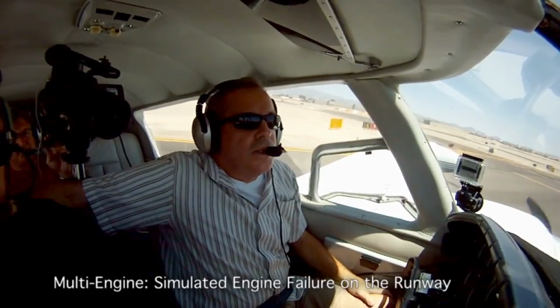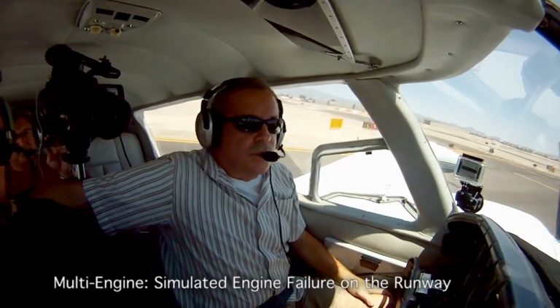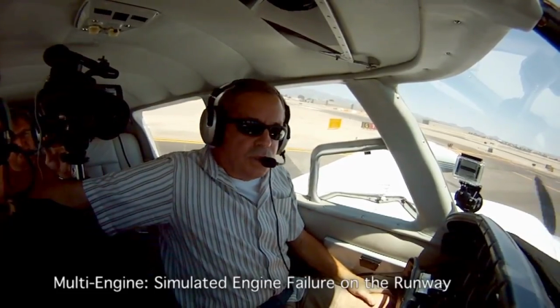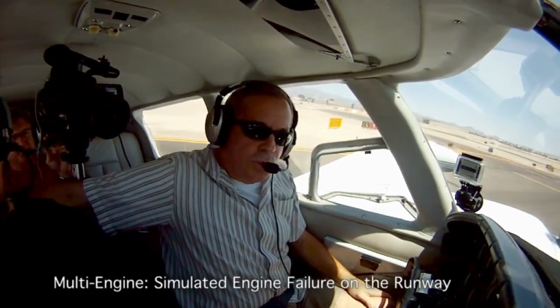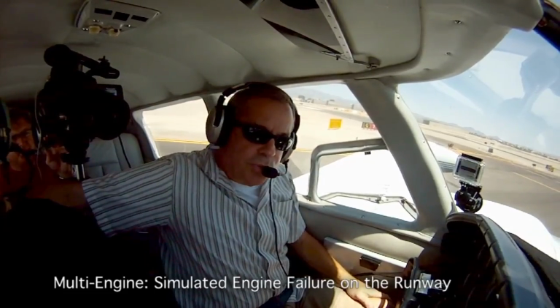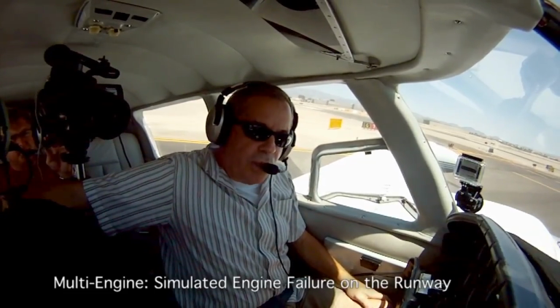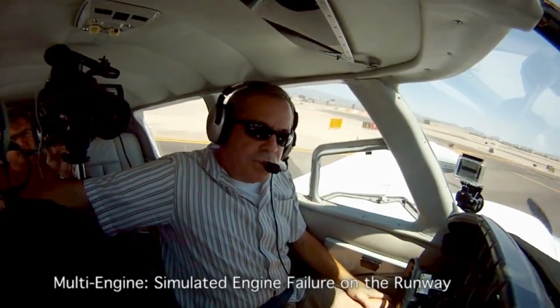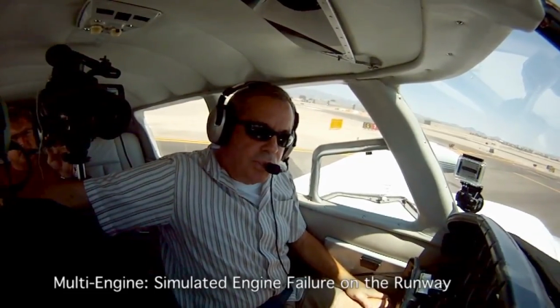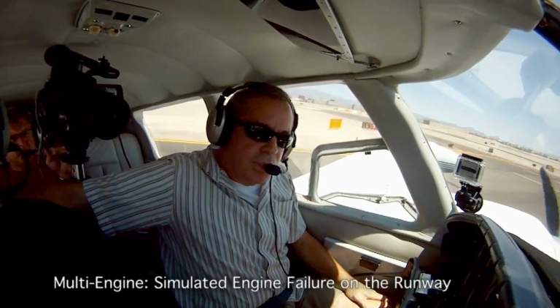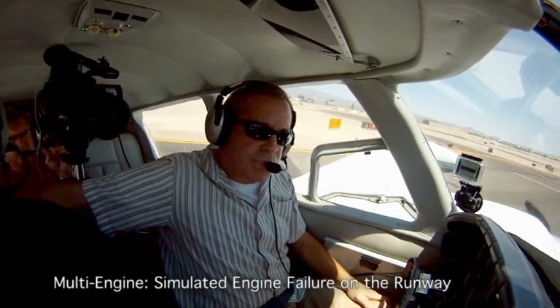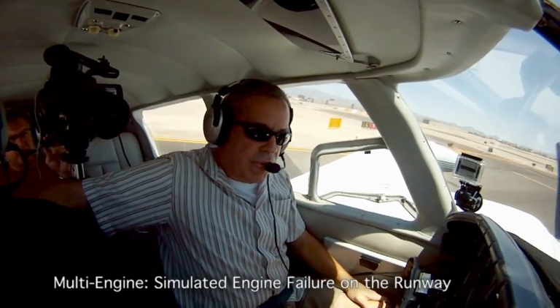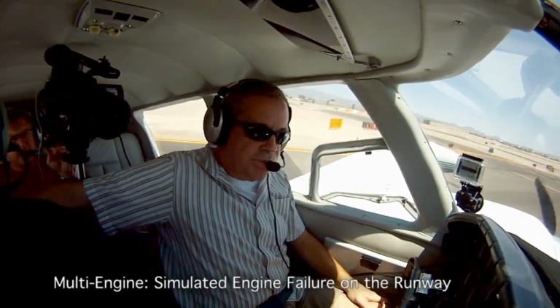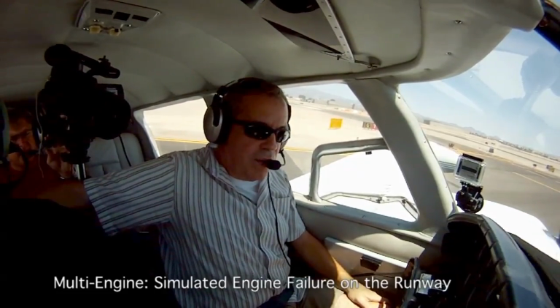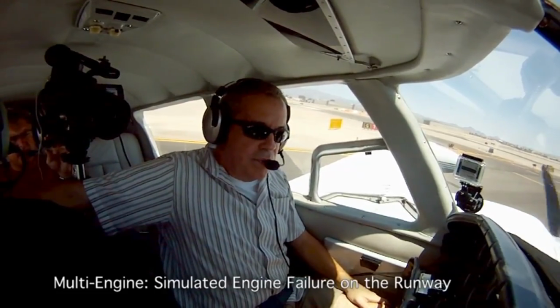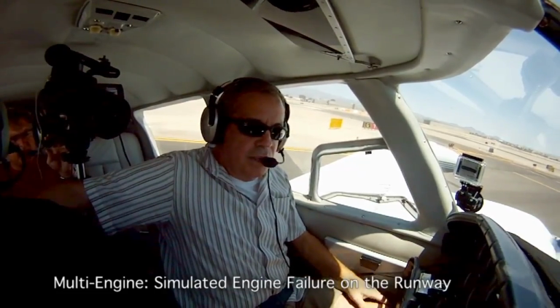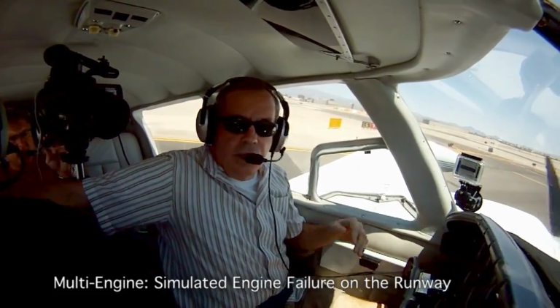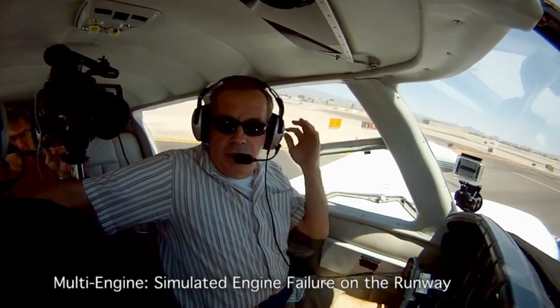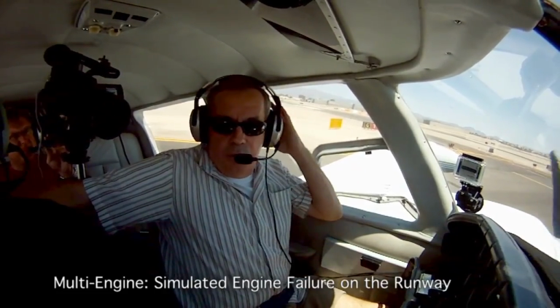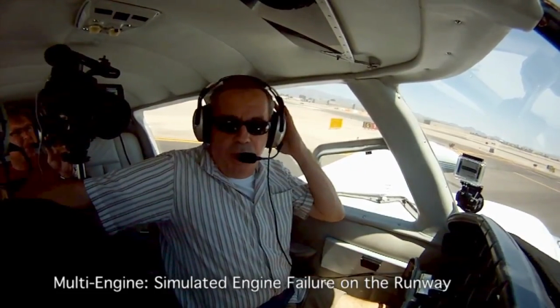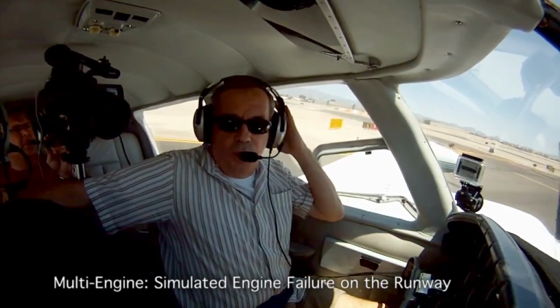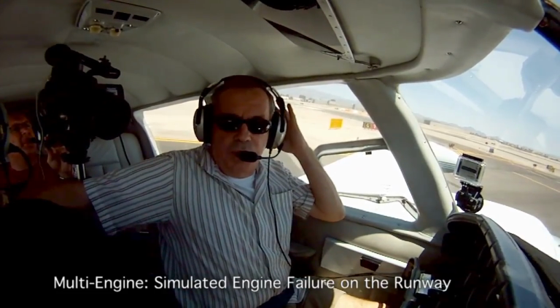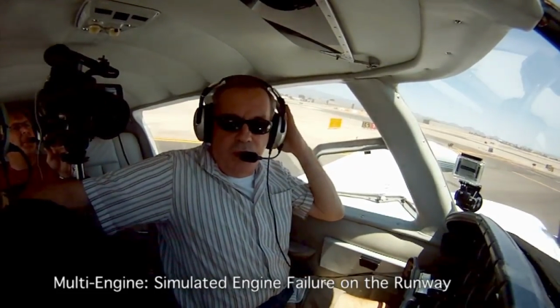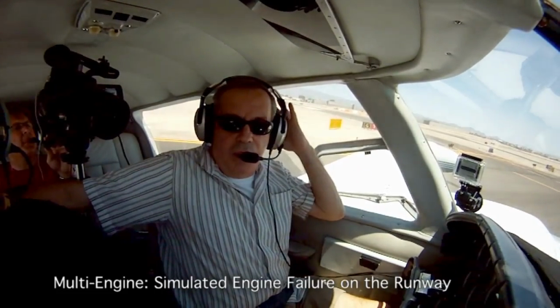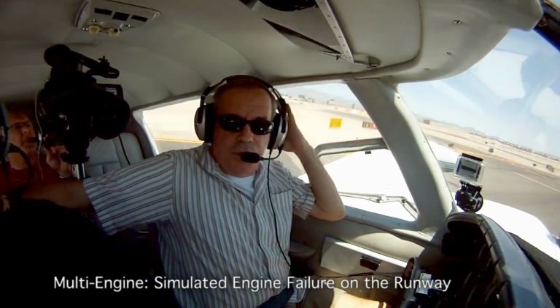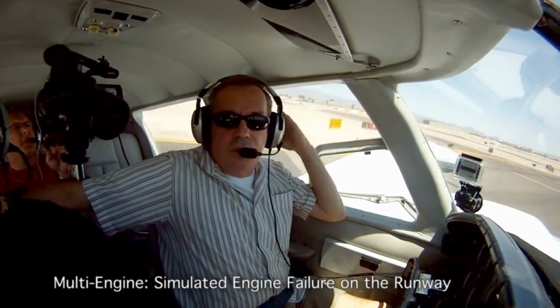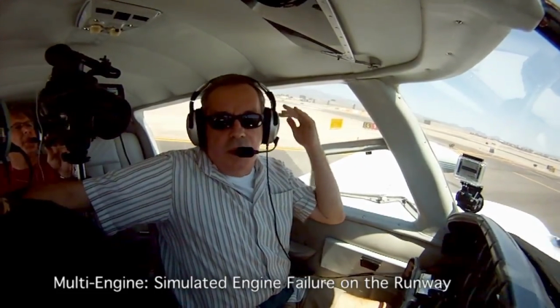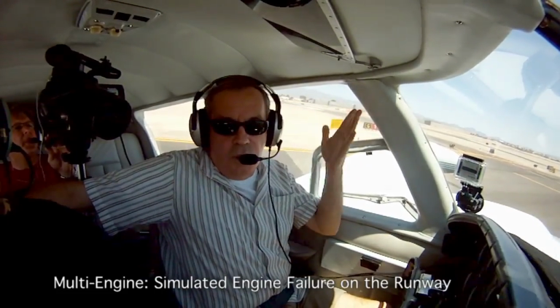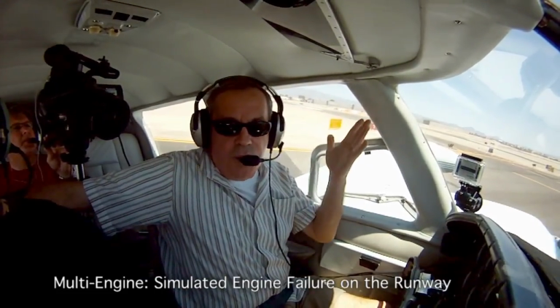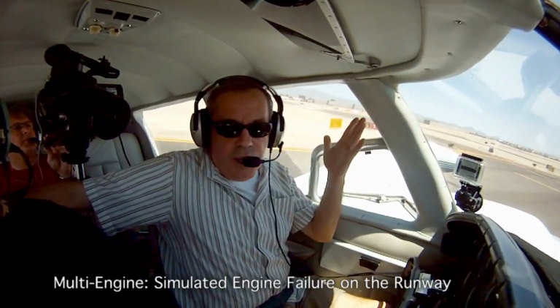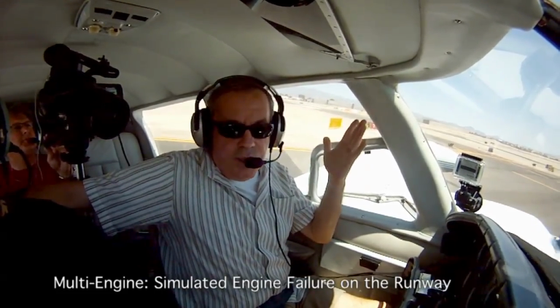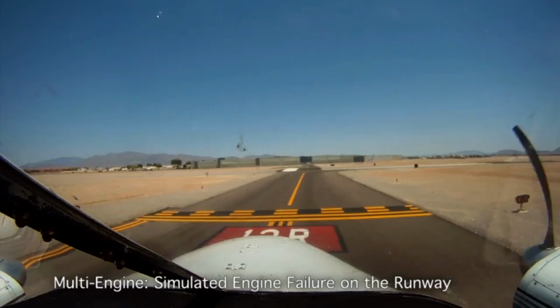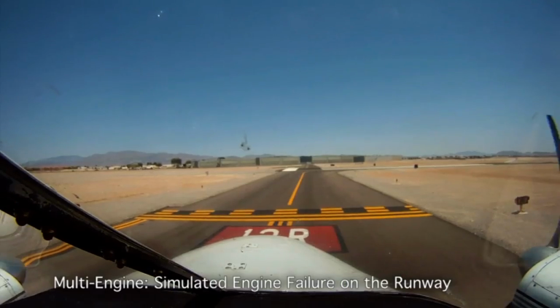So just close the throttles, stay straight, brake only if you have to, and notify ATC.